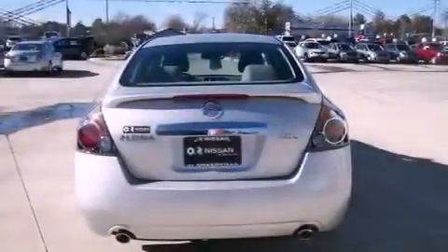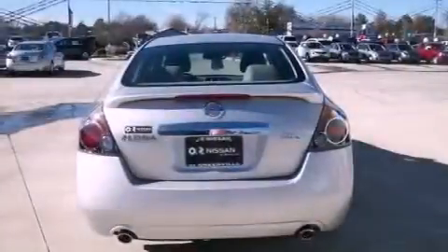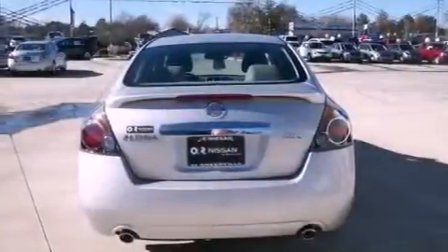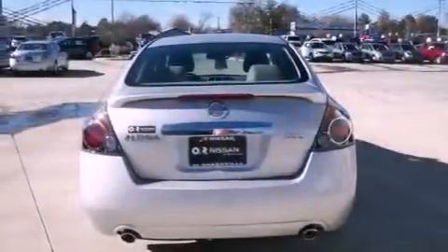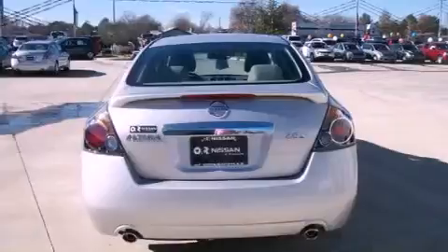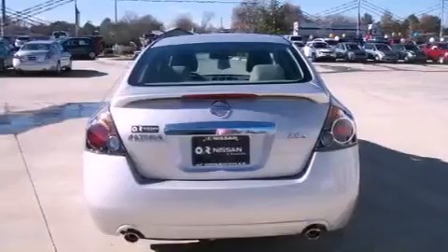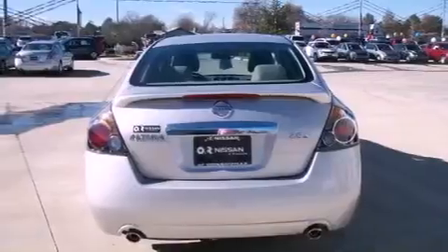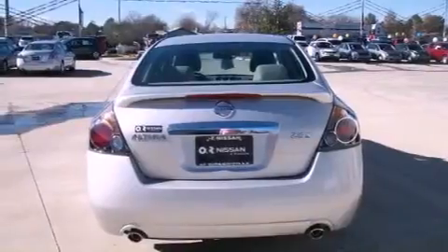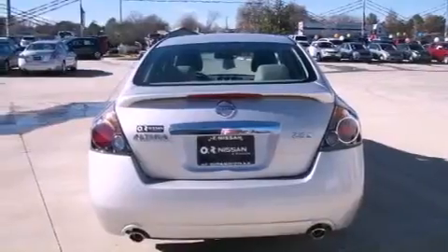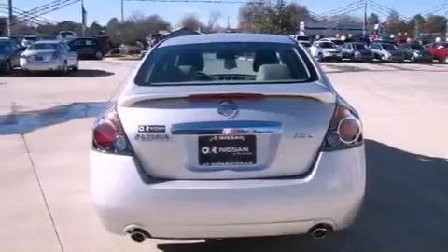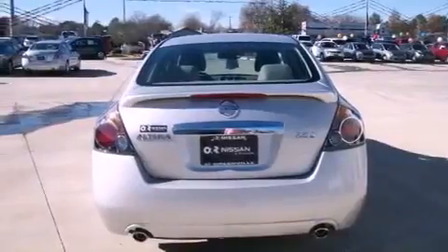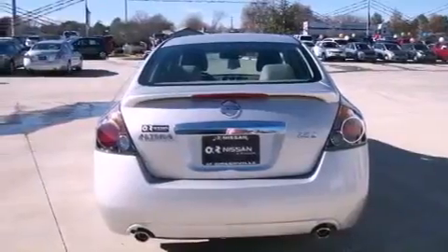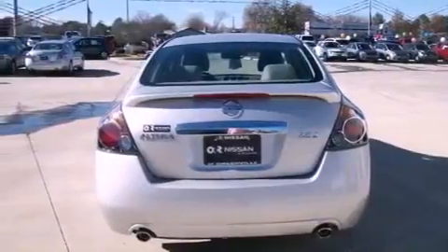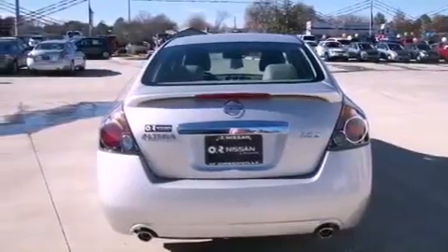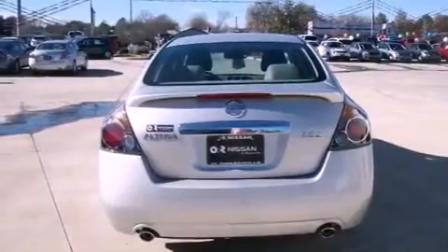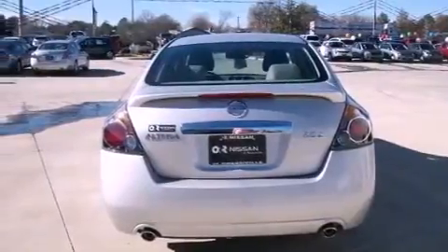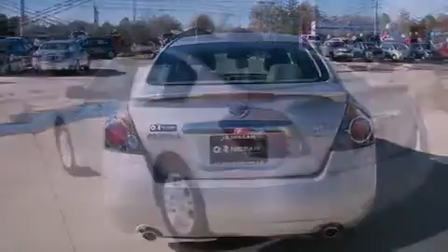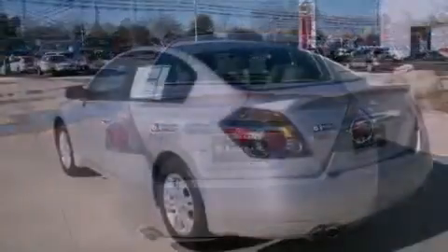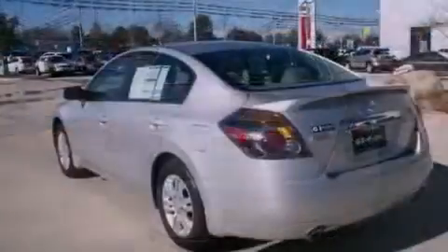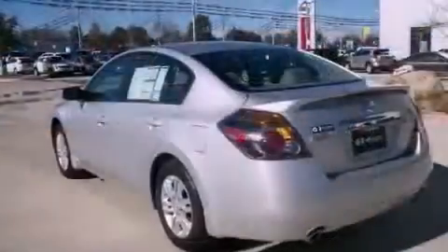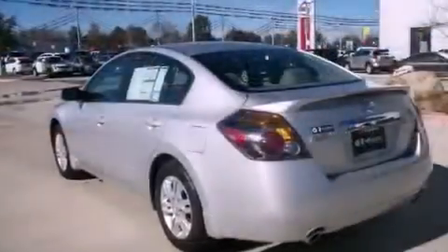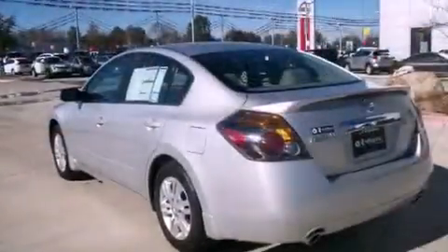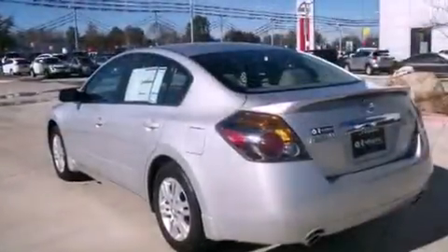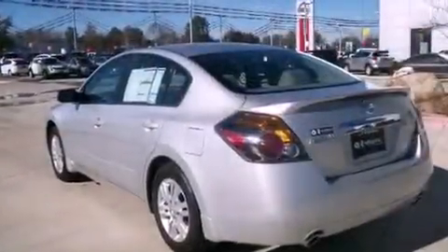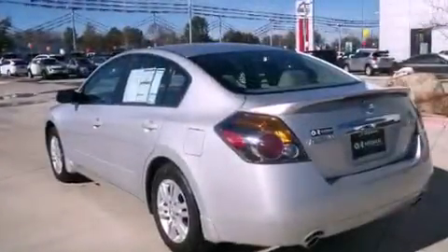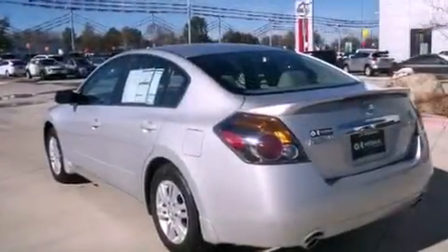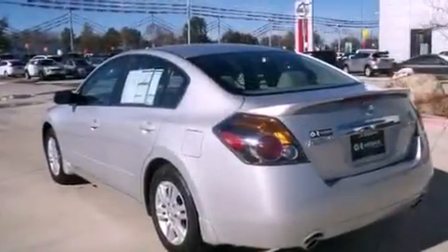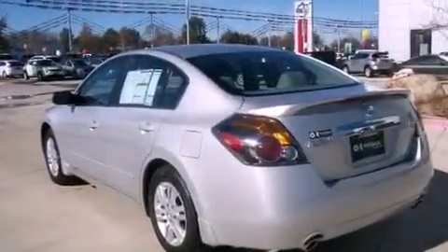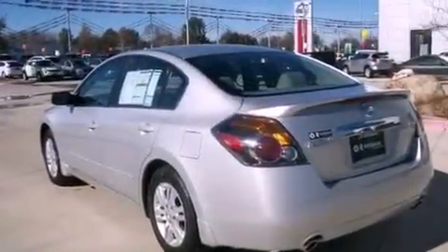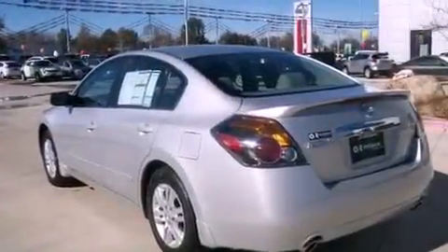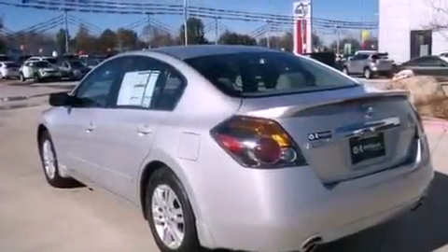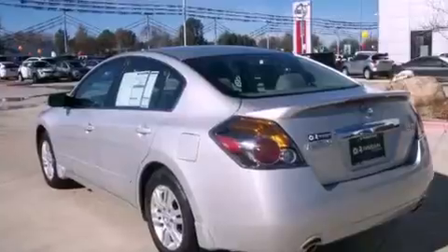With an EPA estimated rating of 32 miles per gallon on the highway, it's easy to see how you can save.